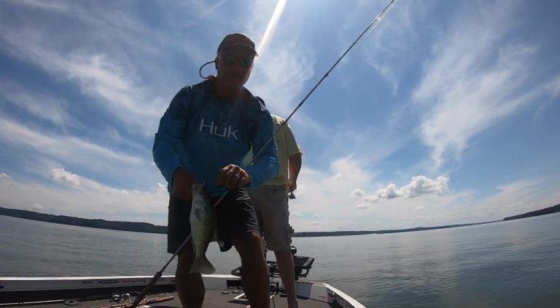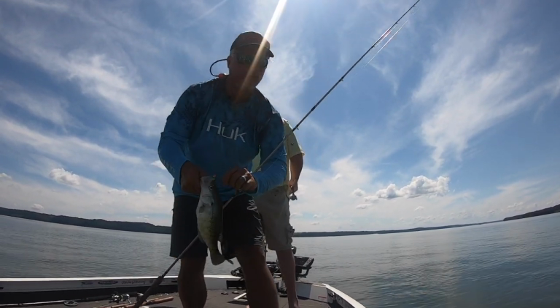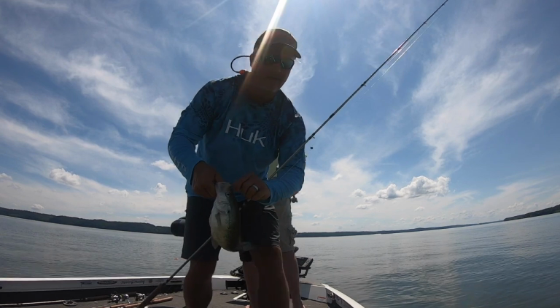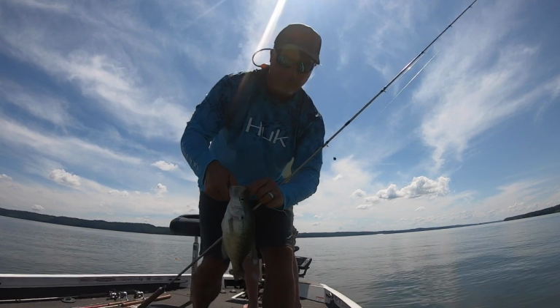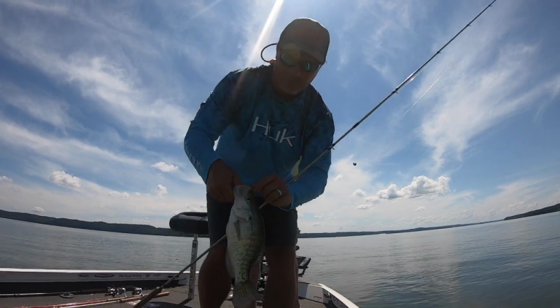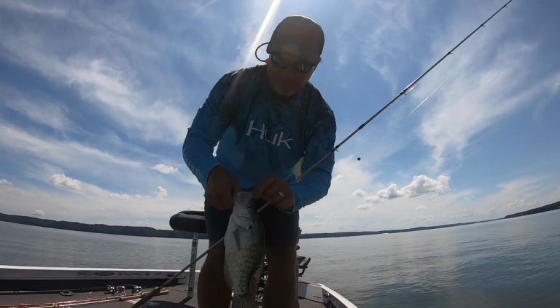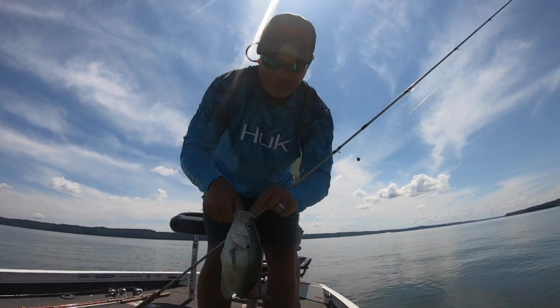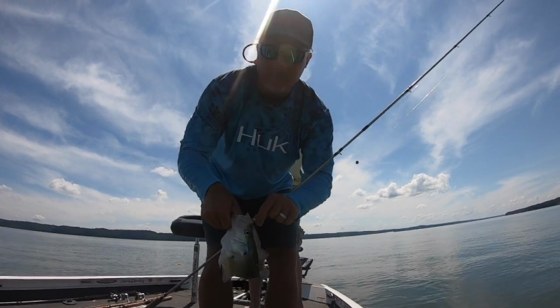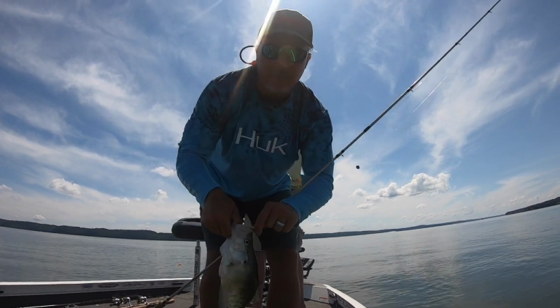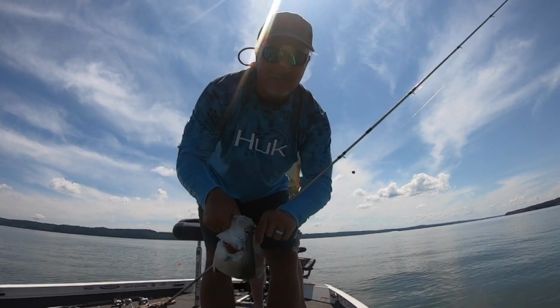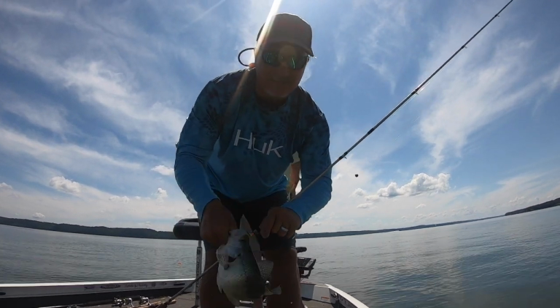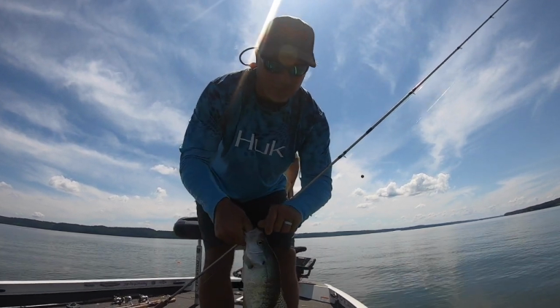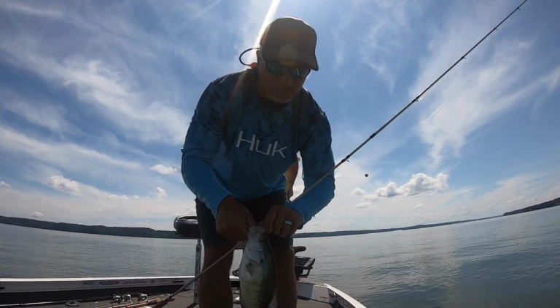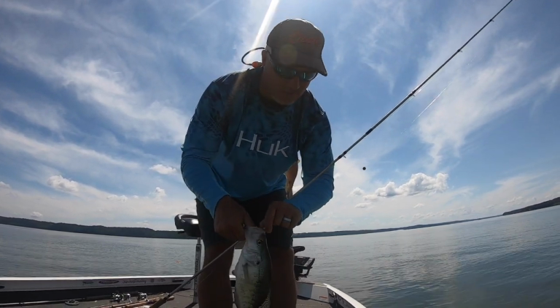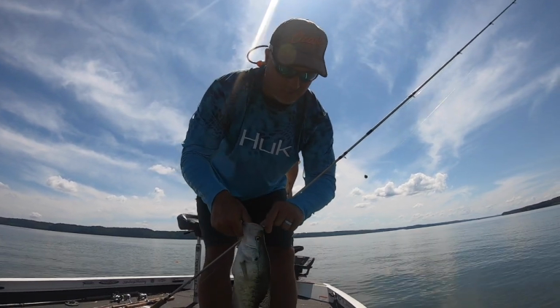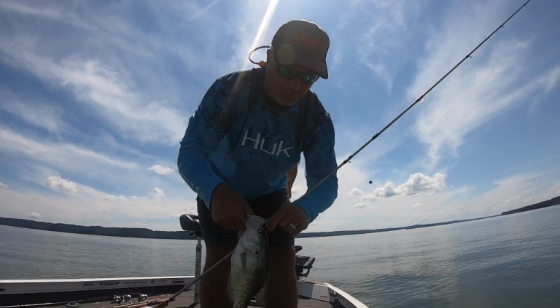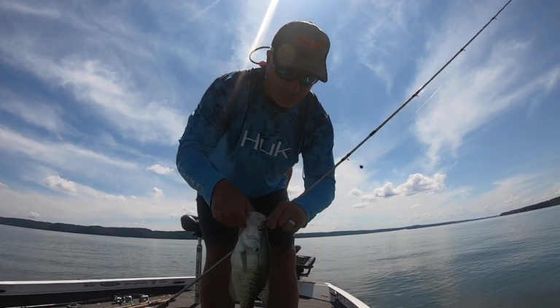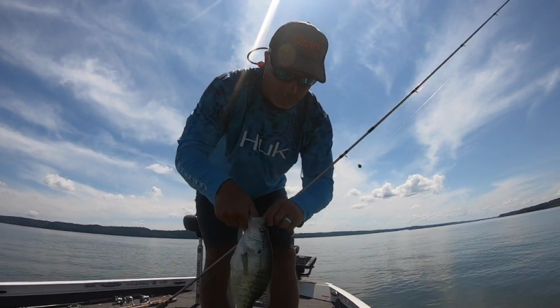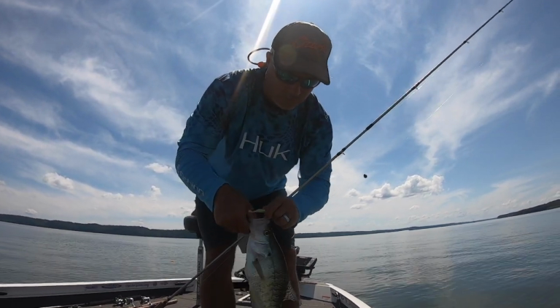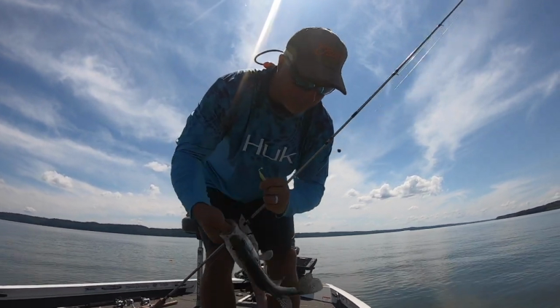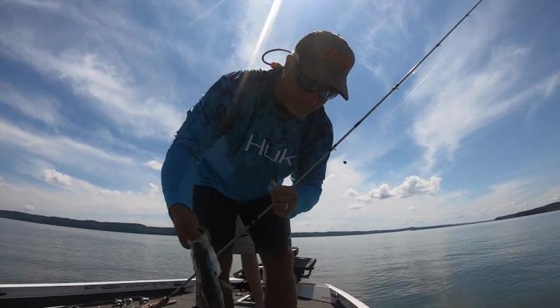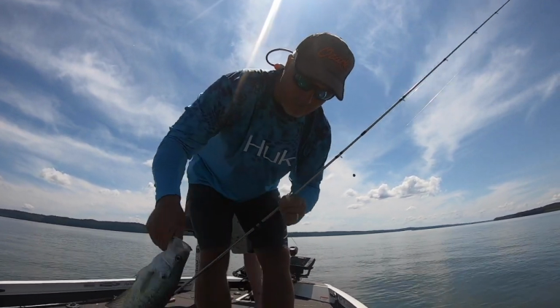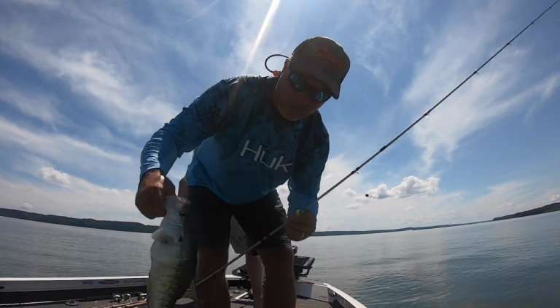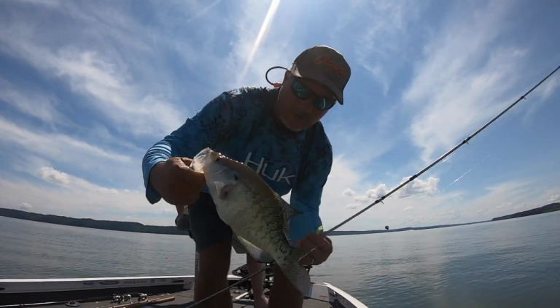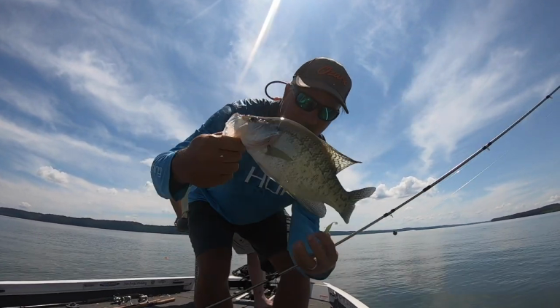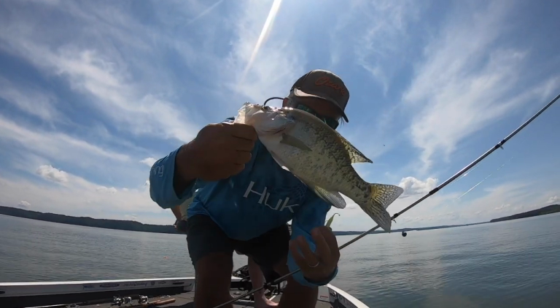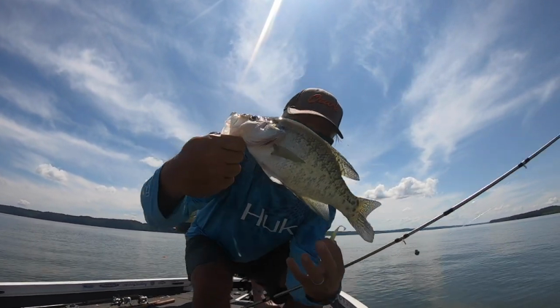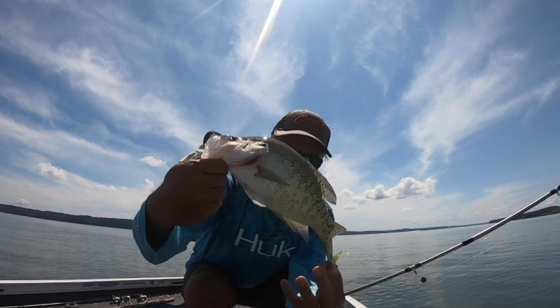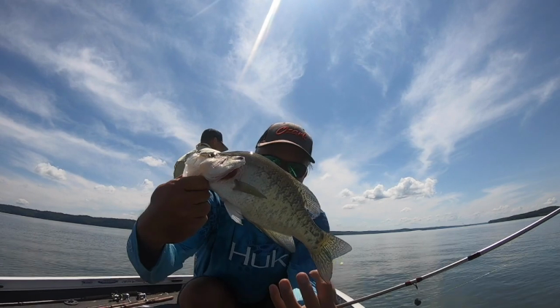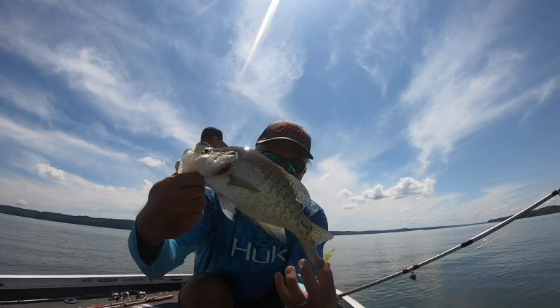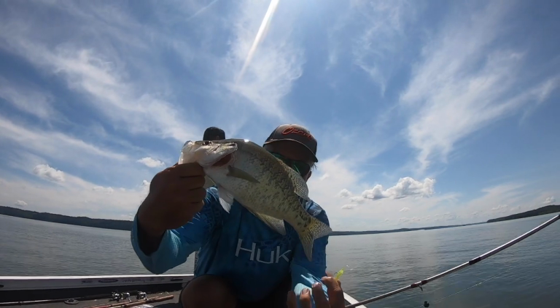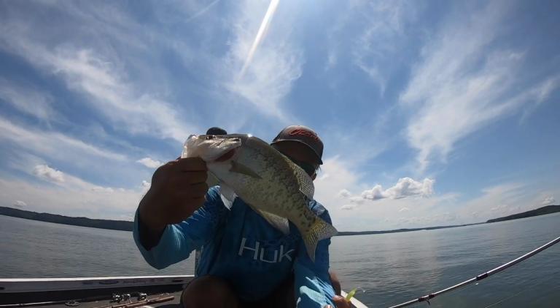We got four good ones at 14 inches. This is probably the smaller of them, but that's every bit of 13 inches.